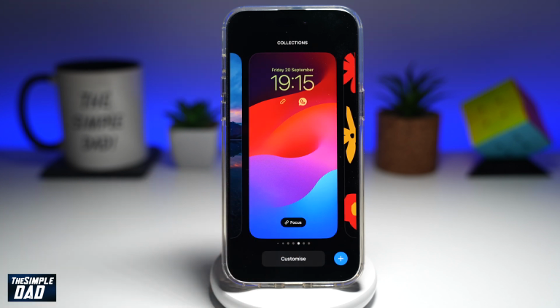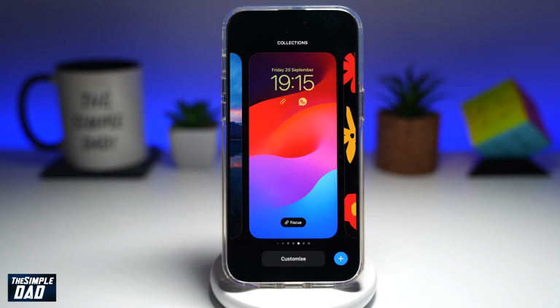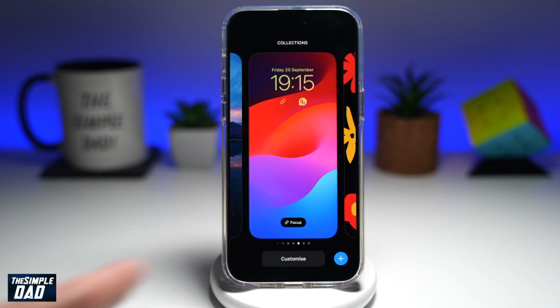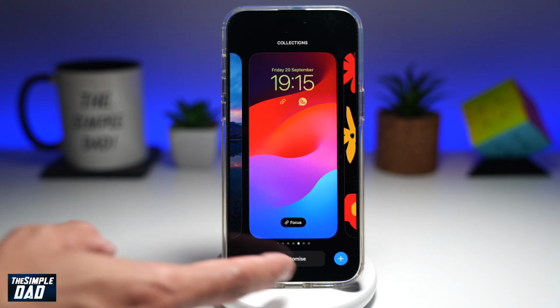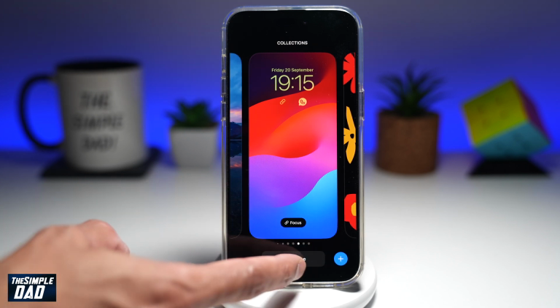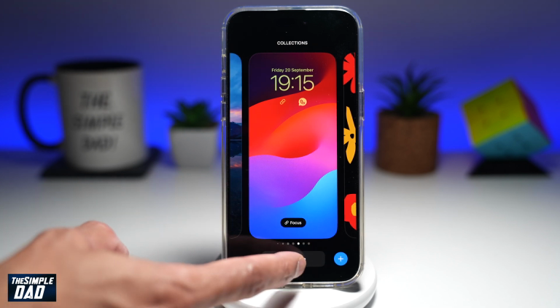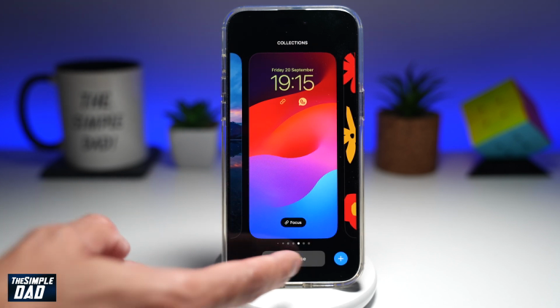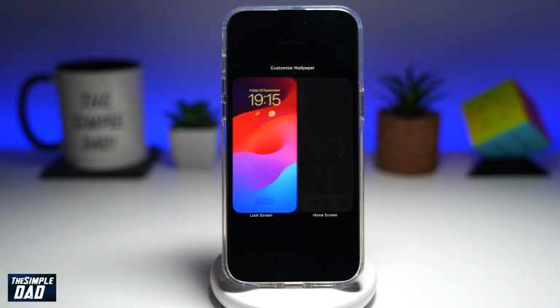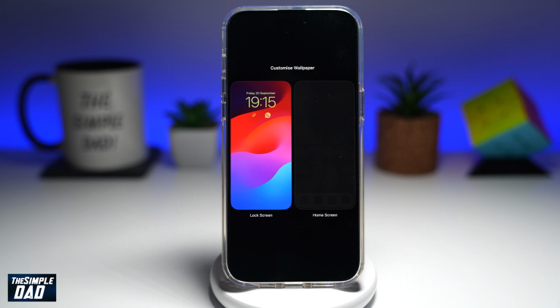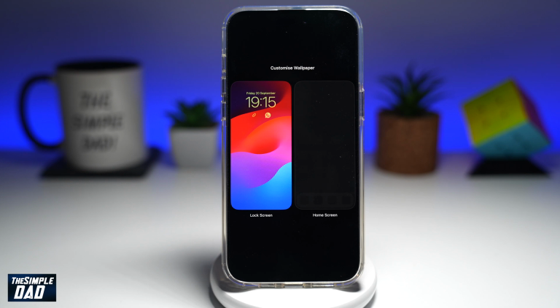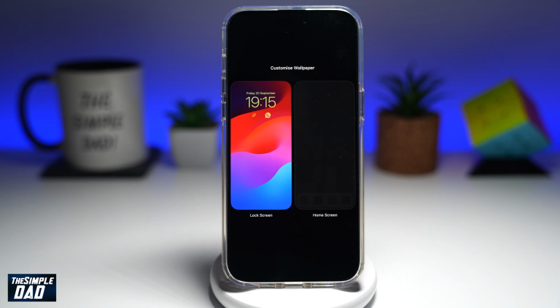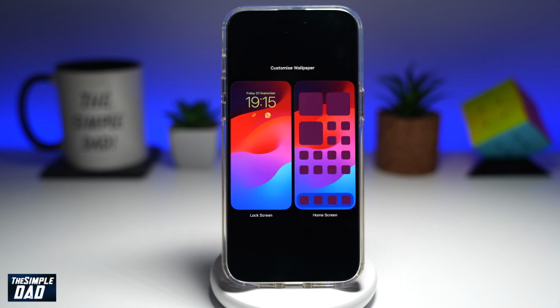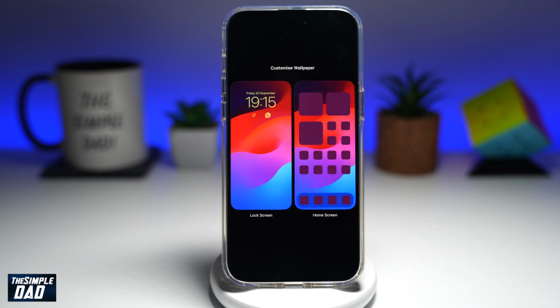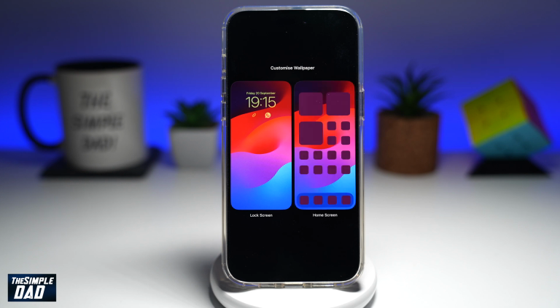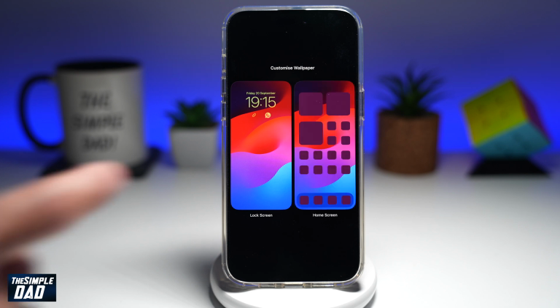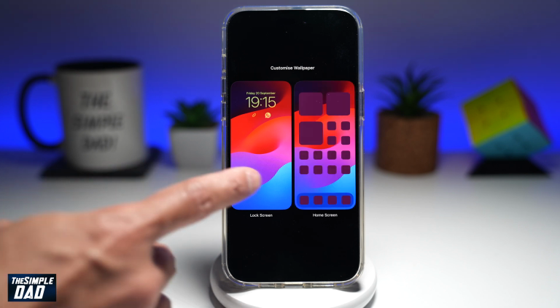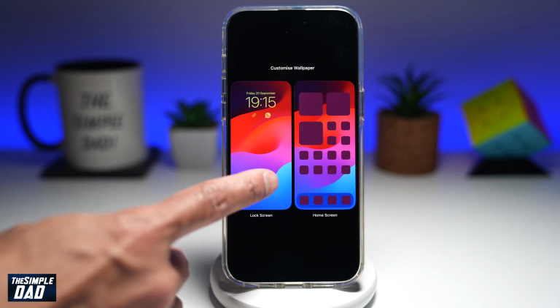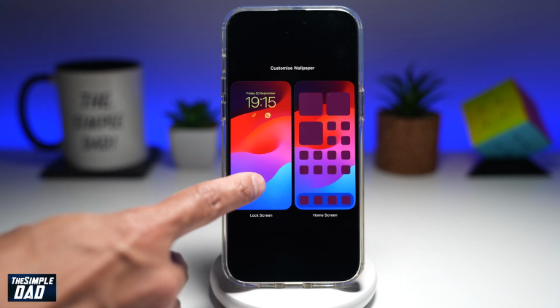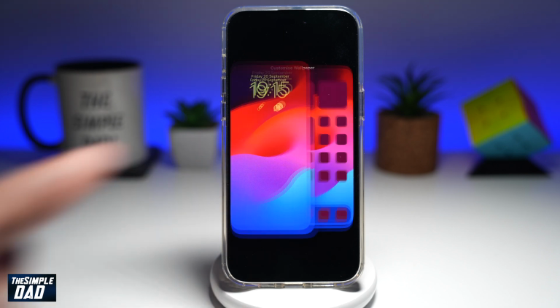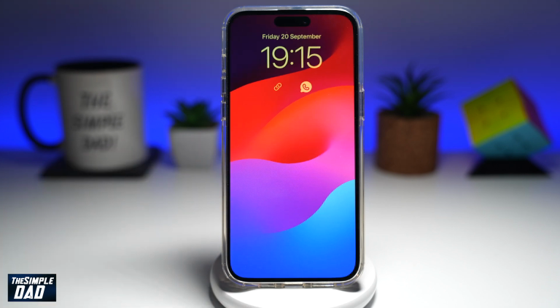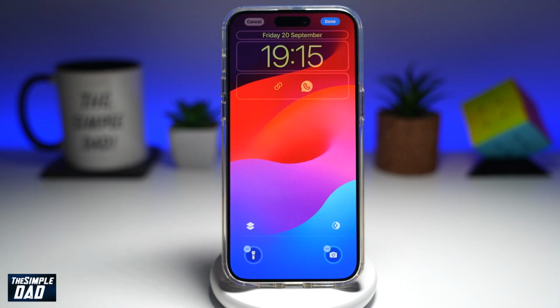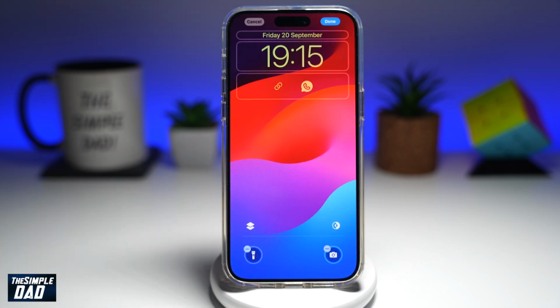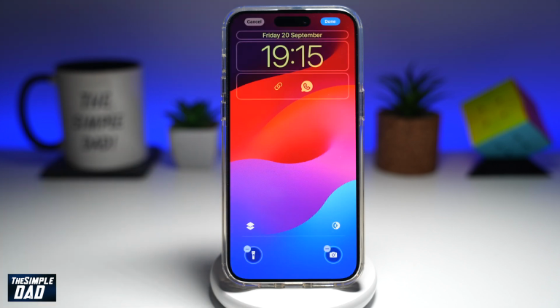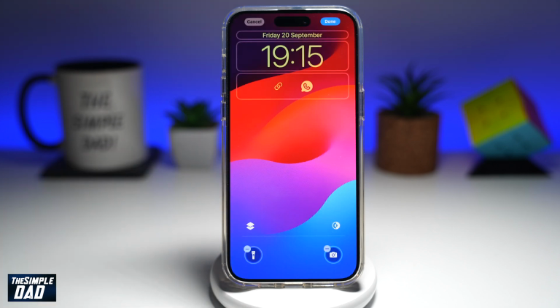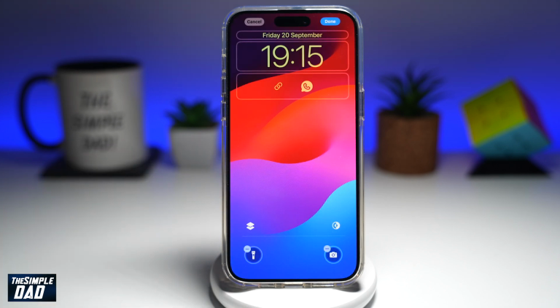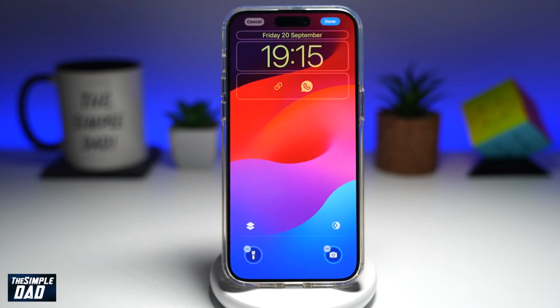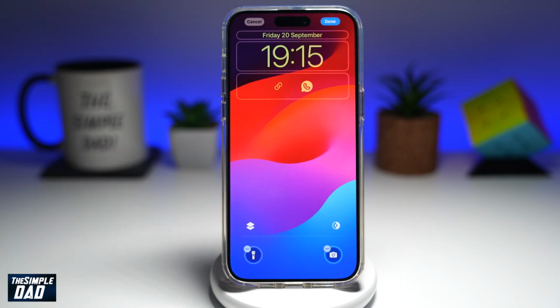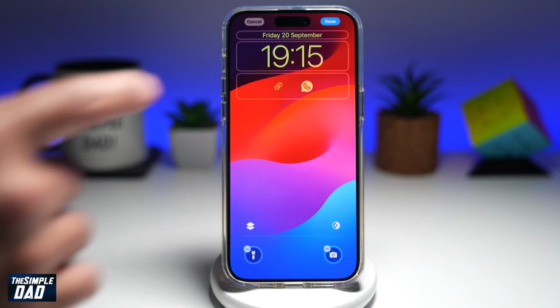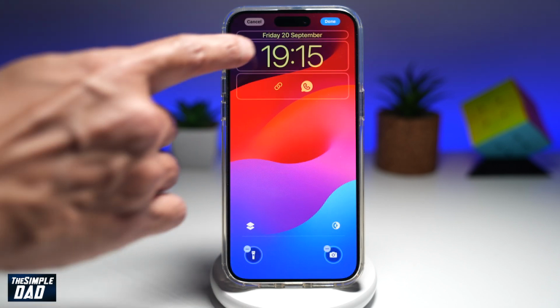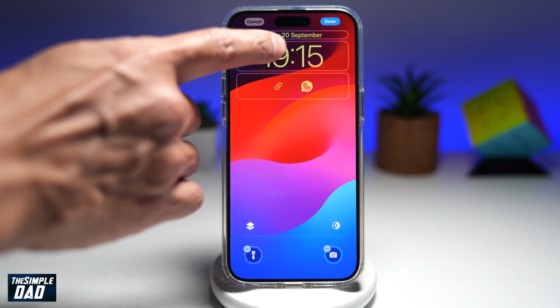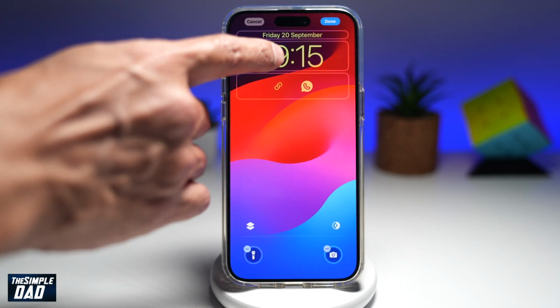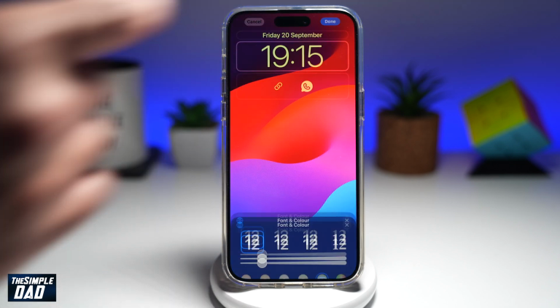Go ahead and tap on Customize, then tap on Lock Screen. Here you want to go ahead and tap on the clock.